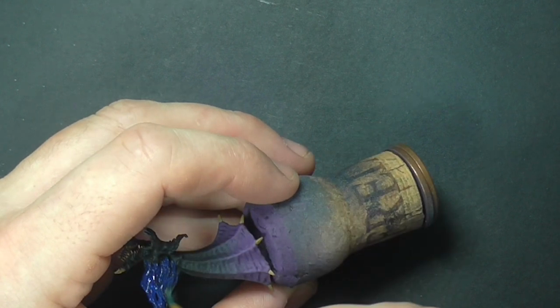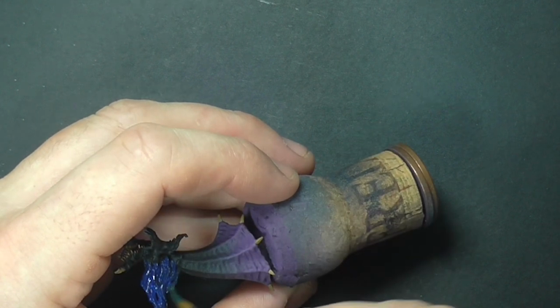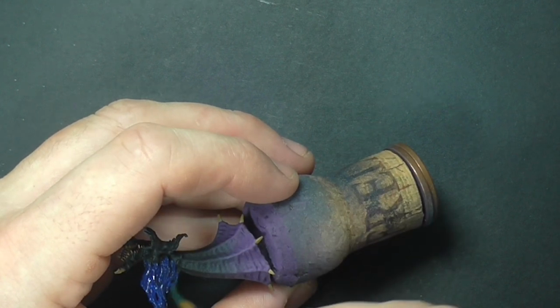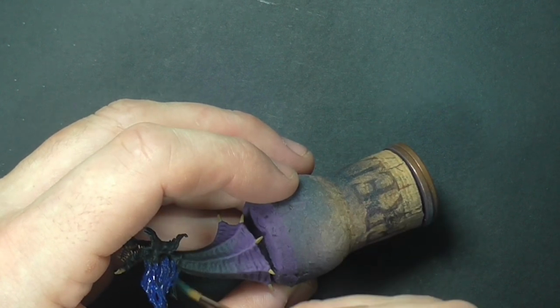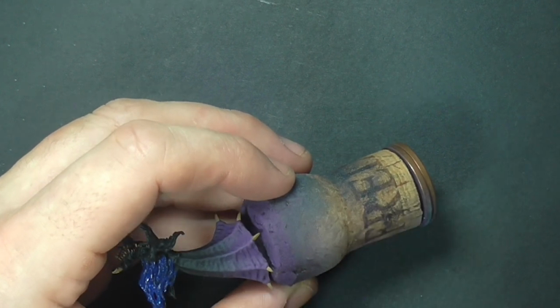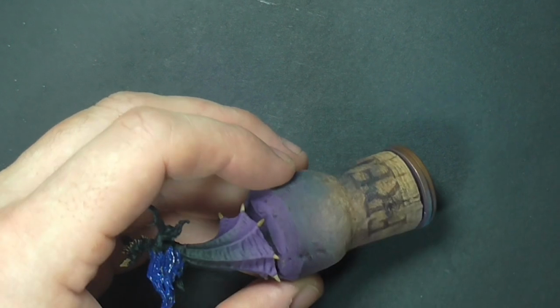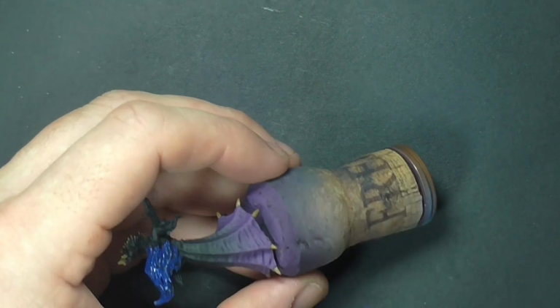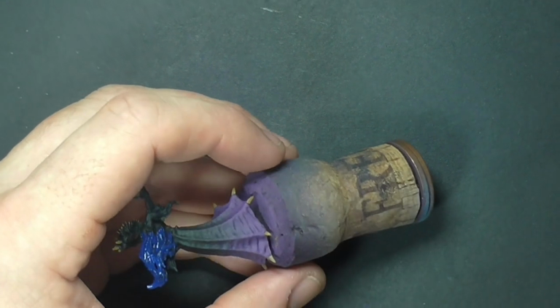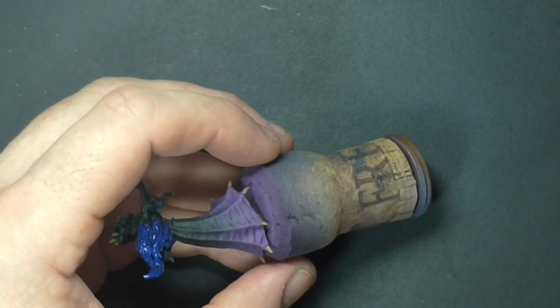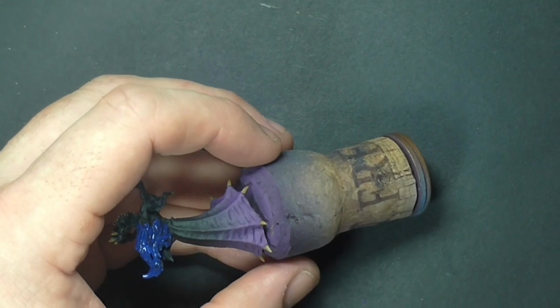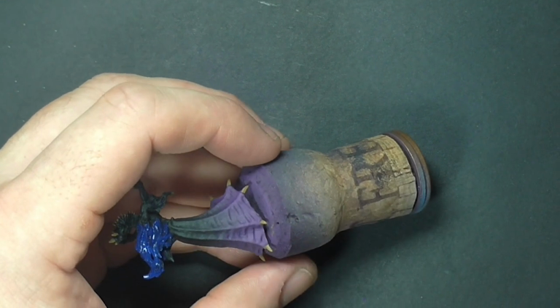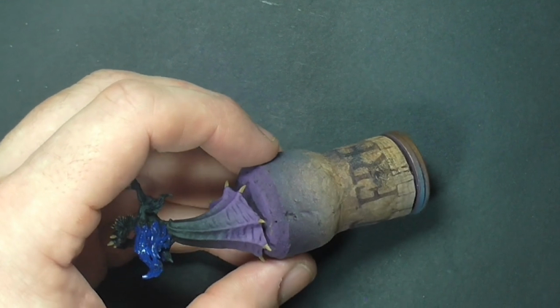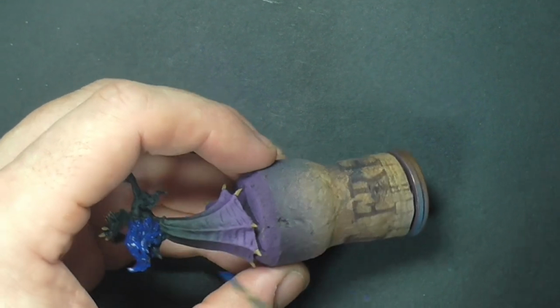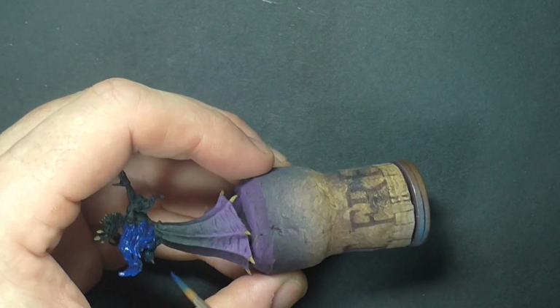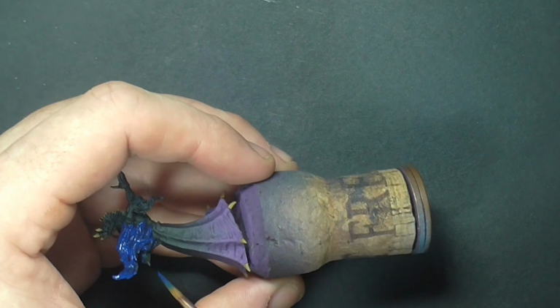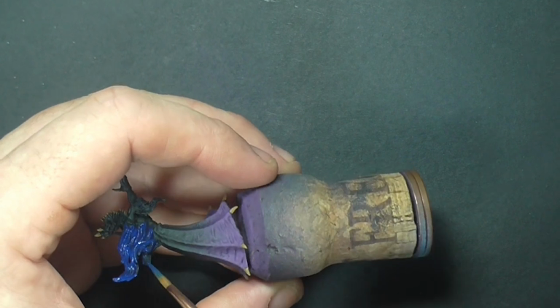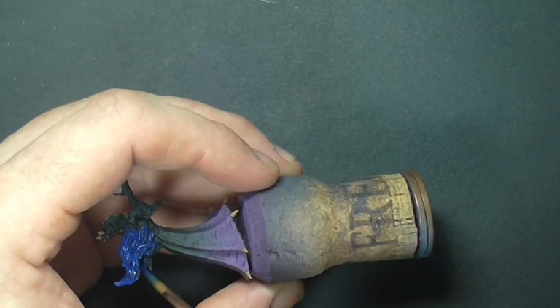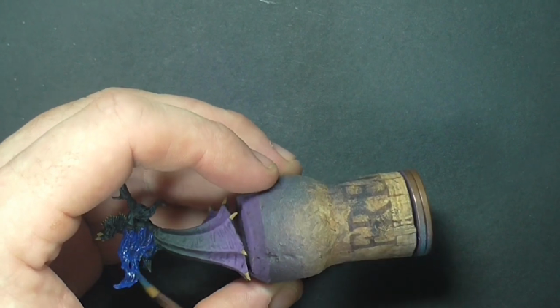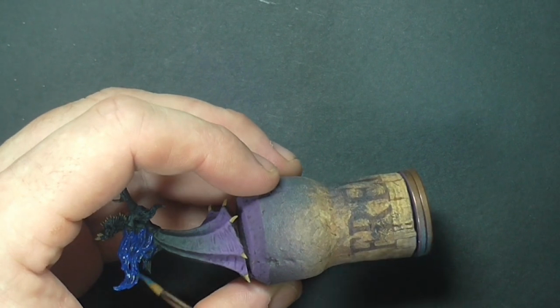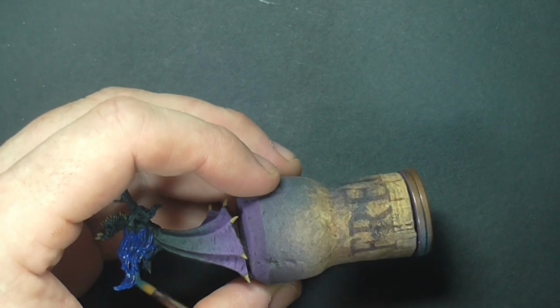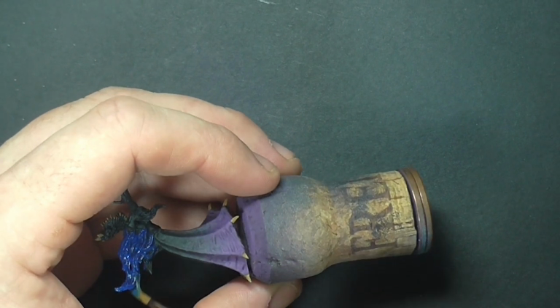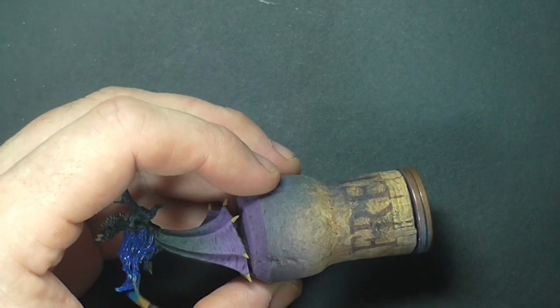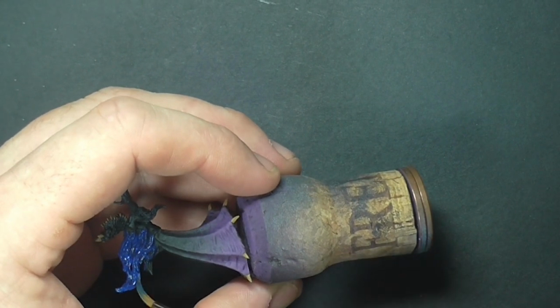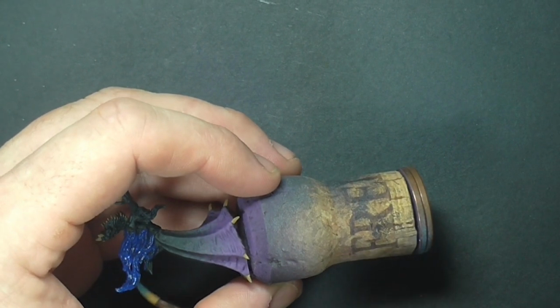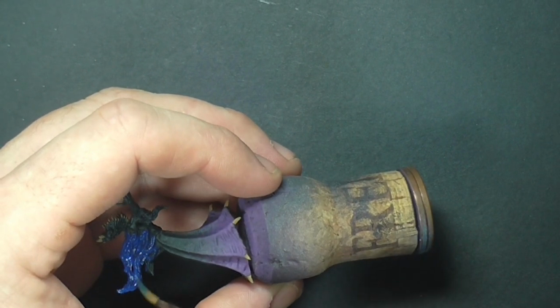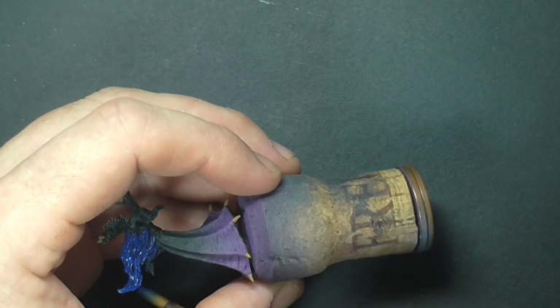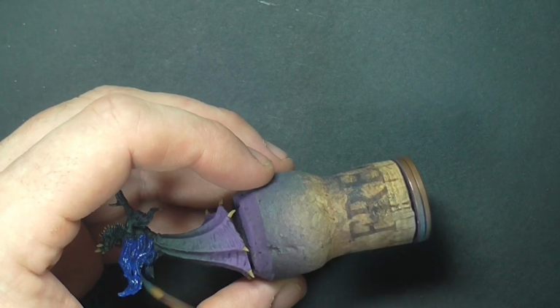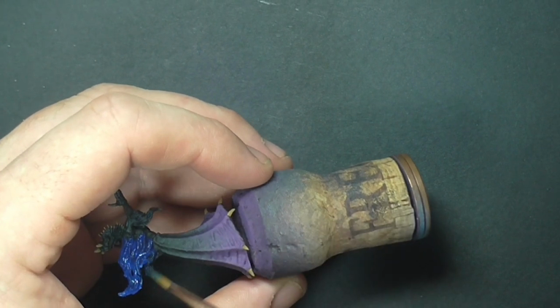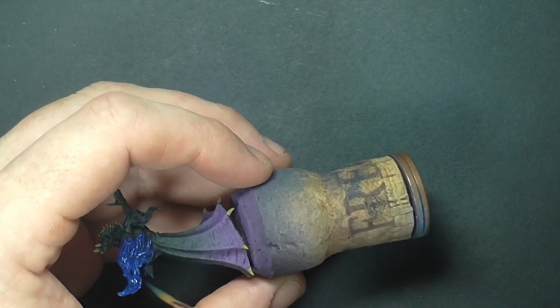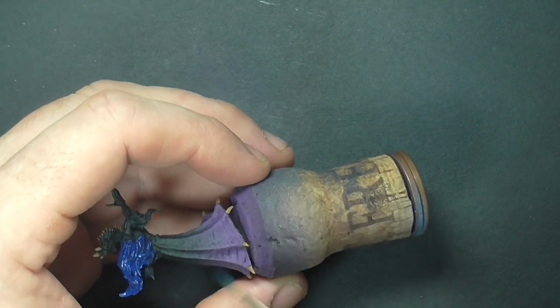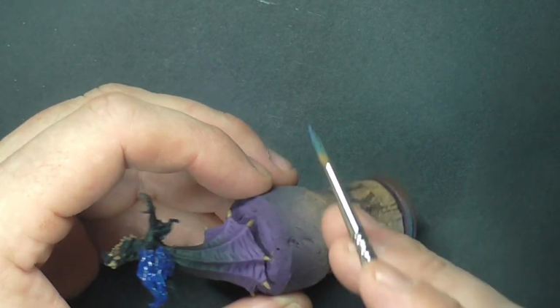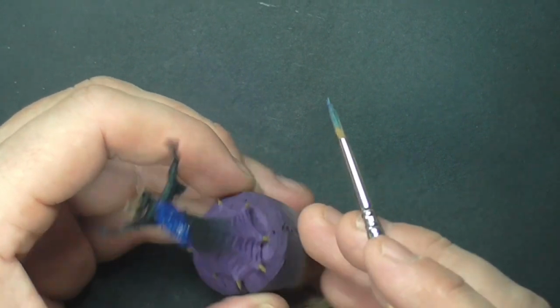It took three coats of this to get a good solid blue color. Being an air range paint, it tends to be a lot thinner.